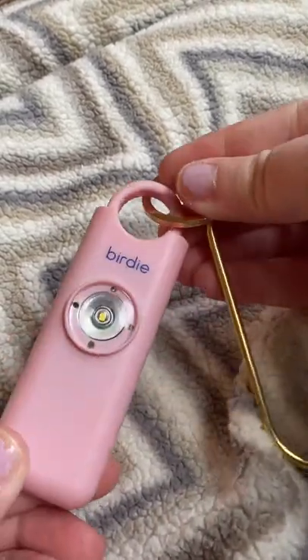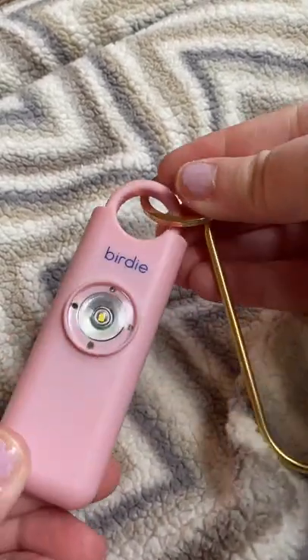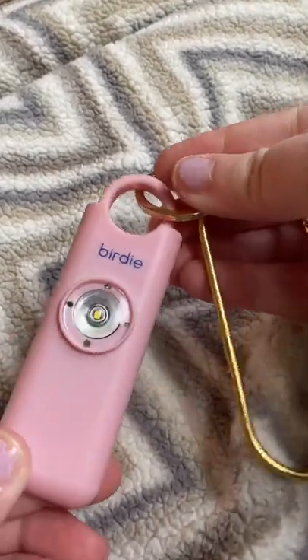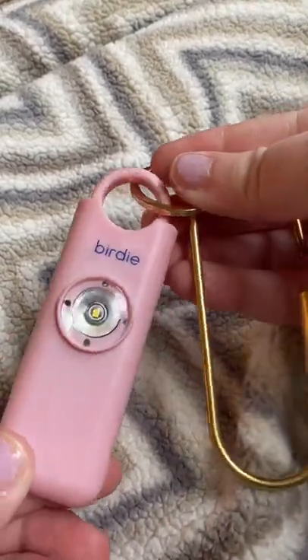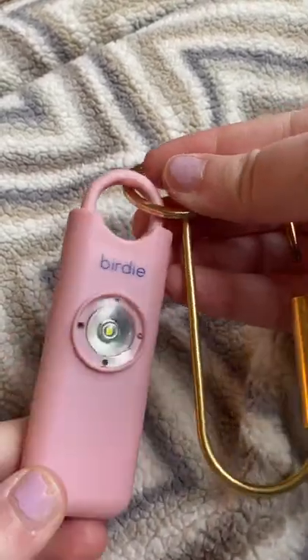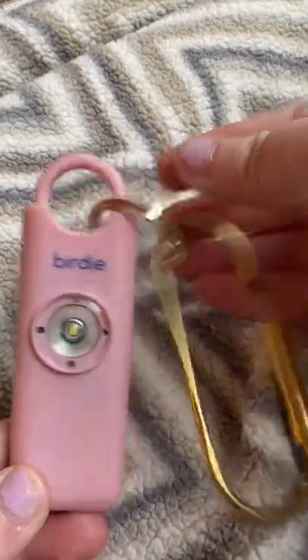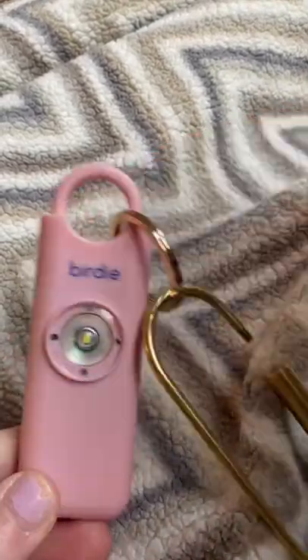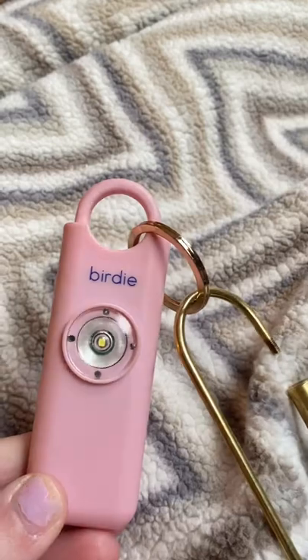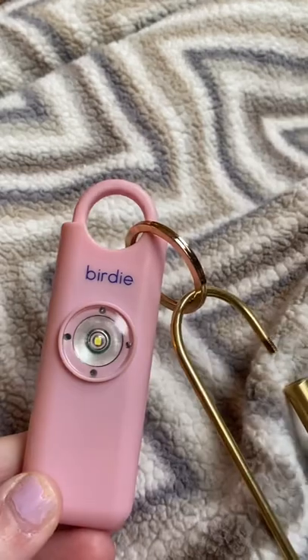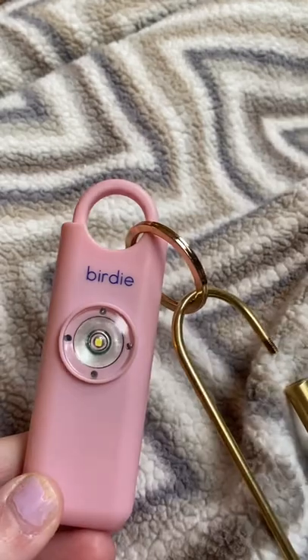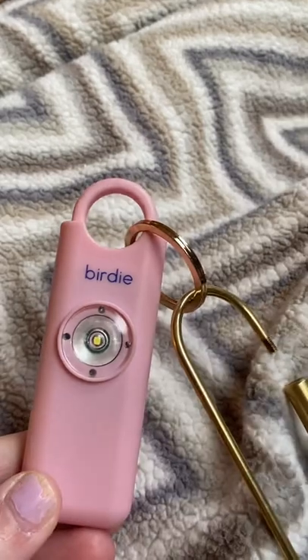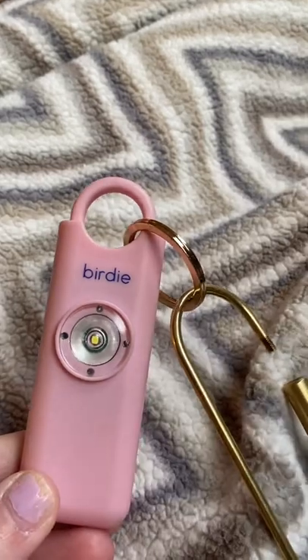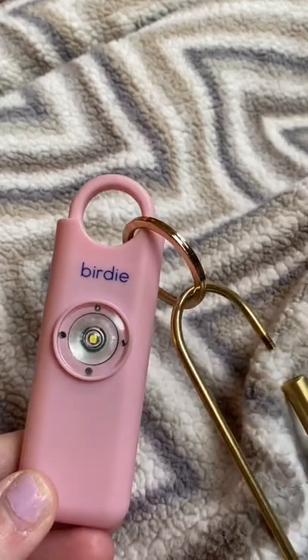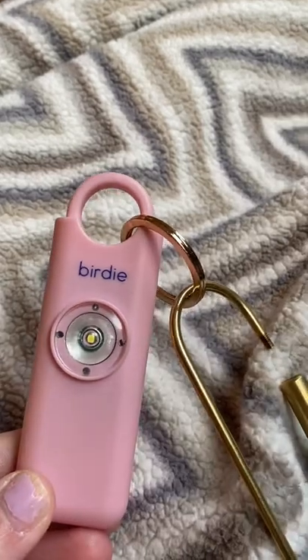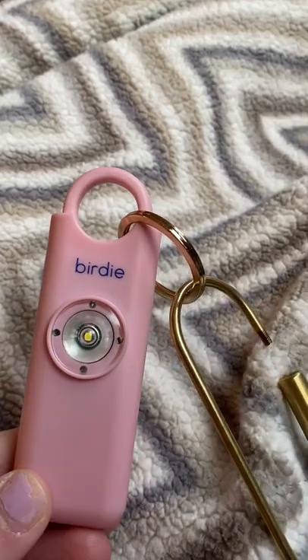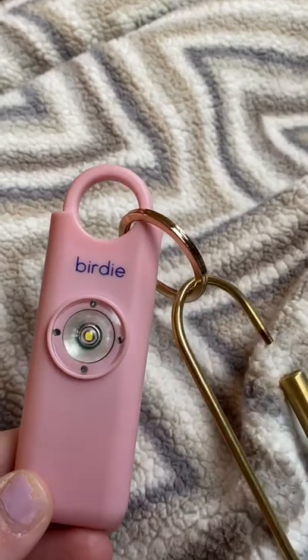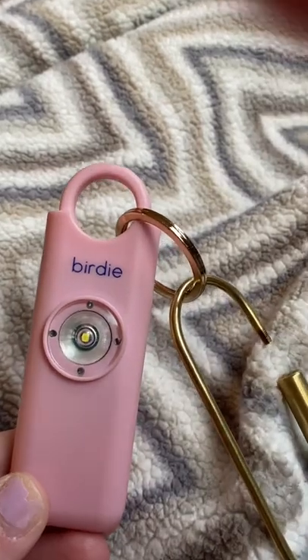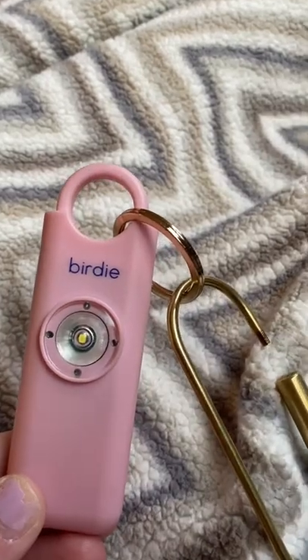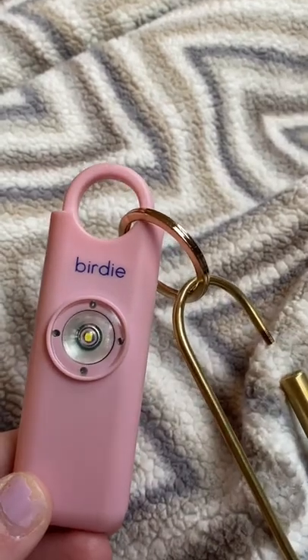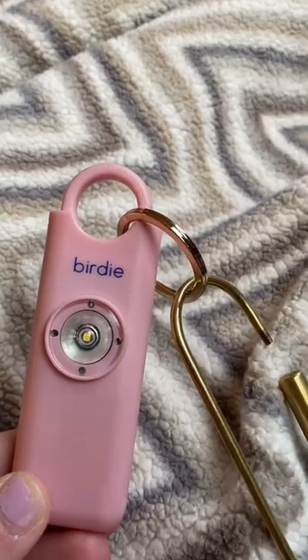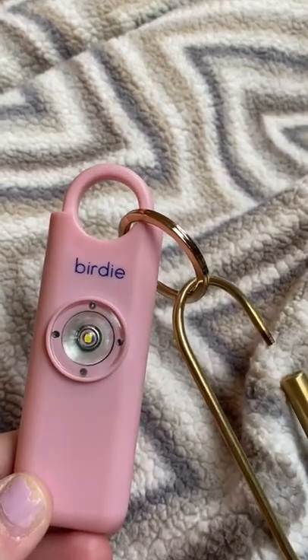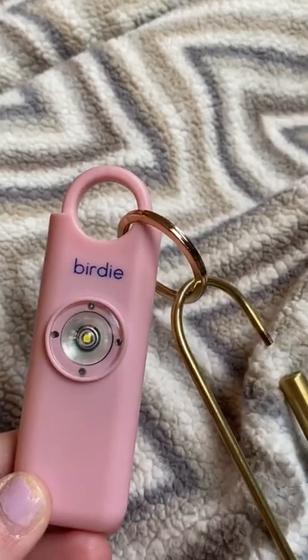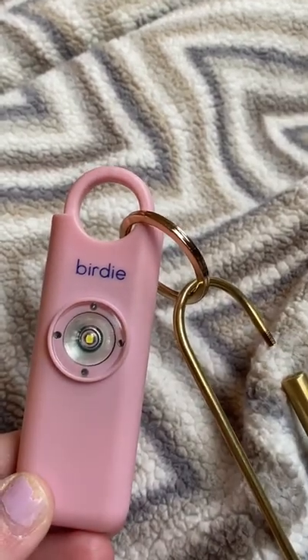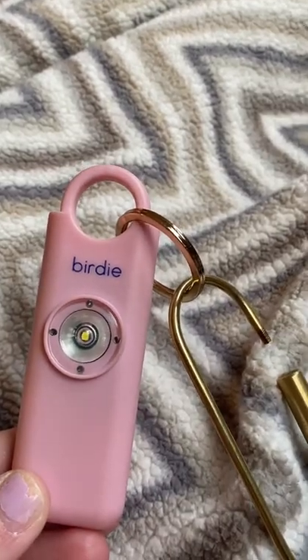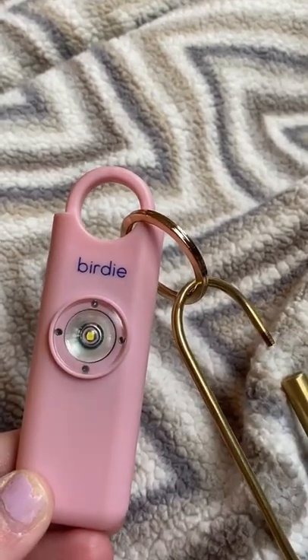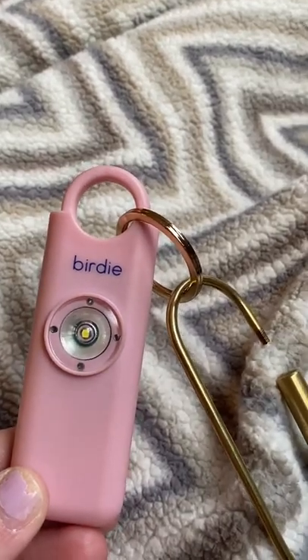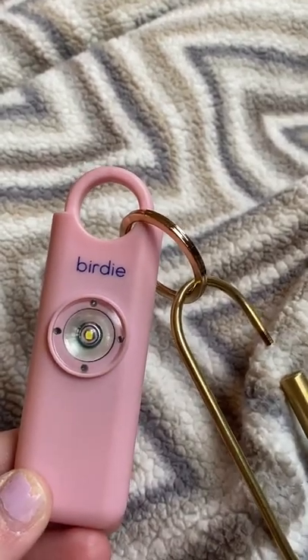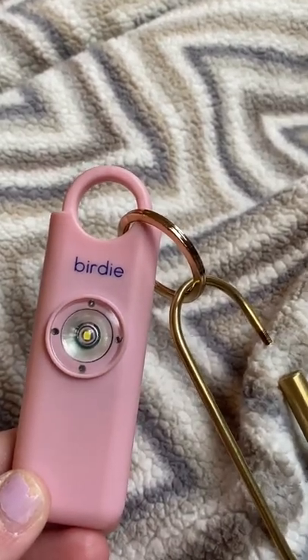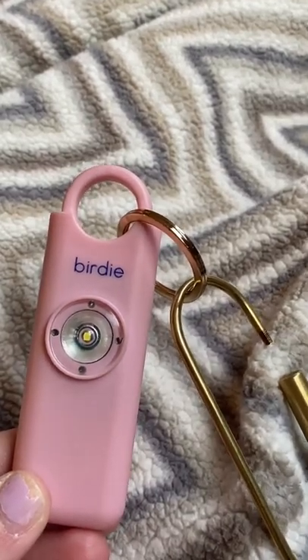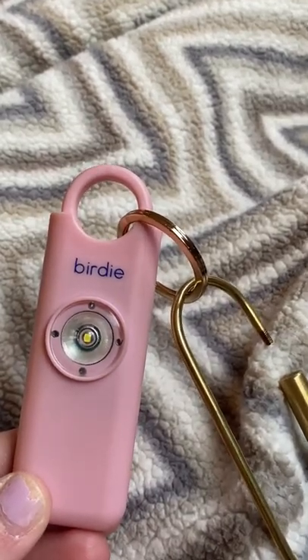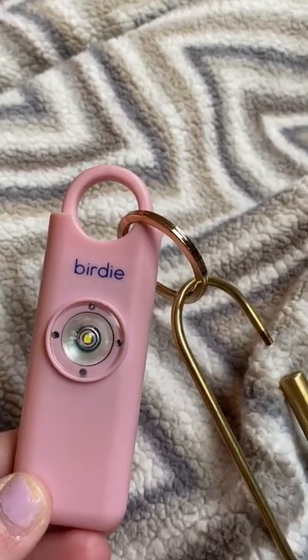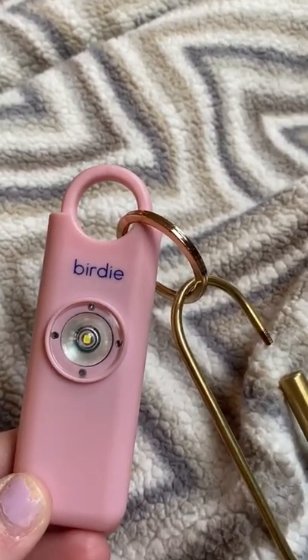It is a great safety device to use. Use code GRACEY15 to buy now.